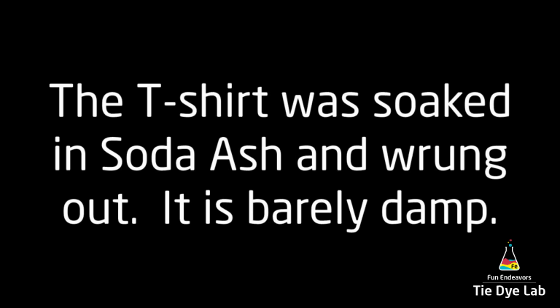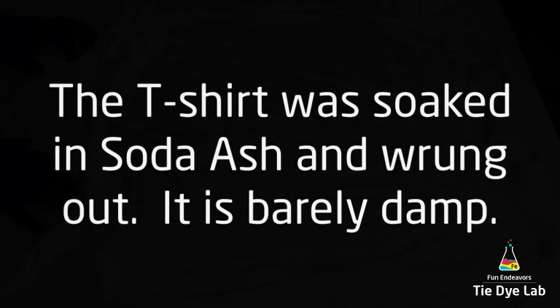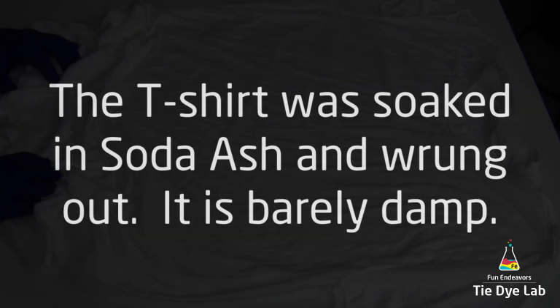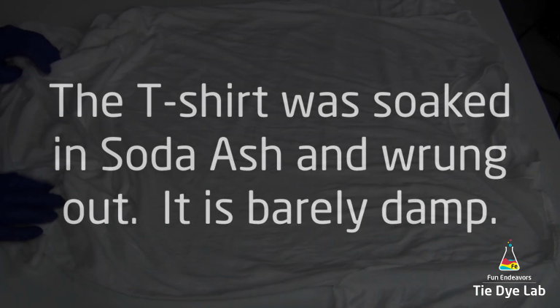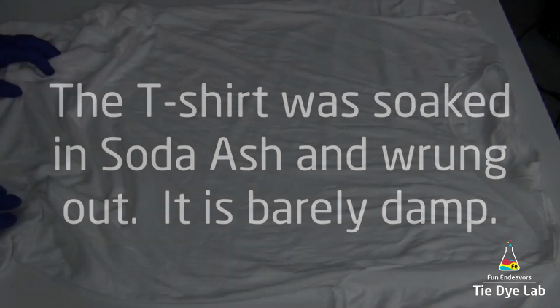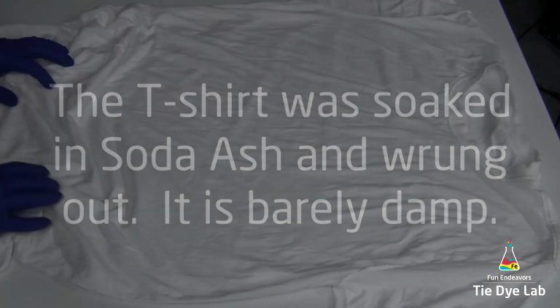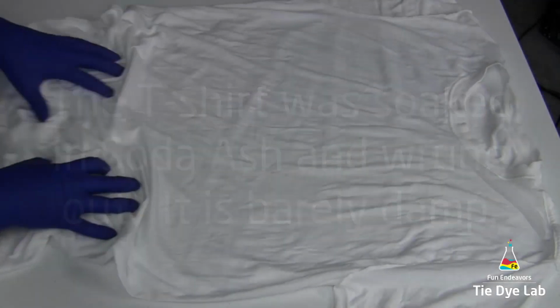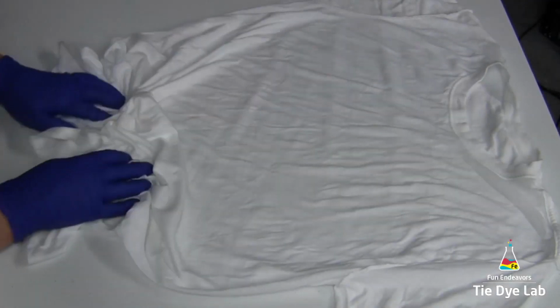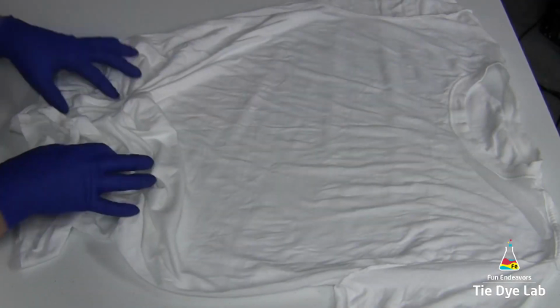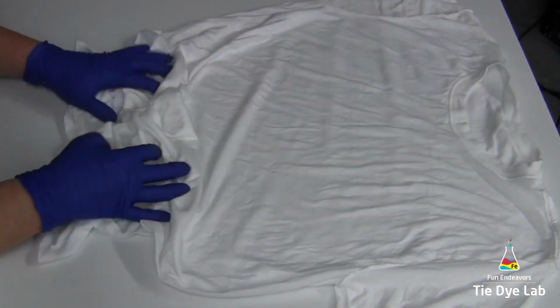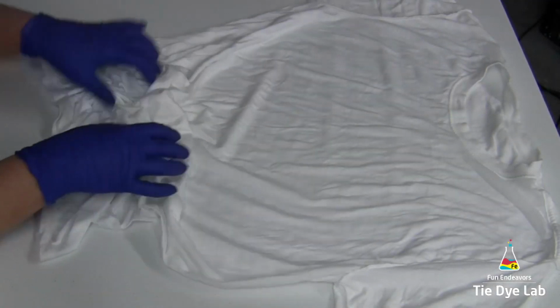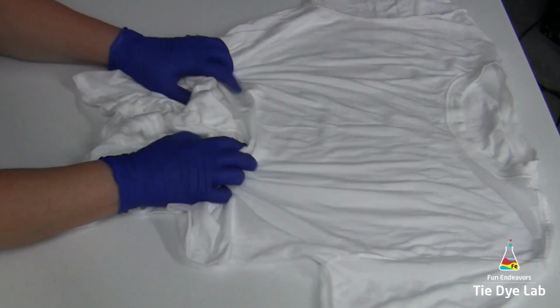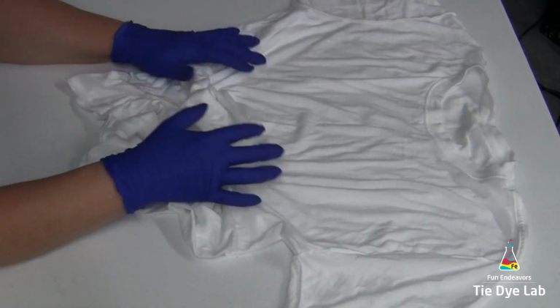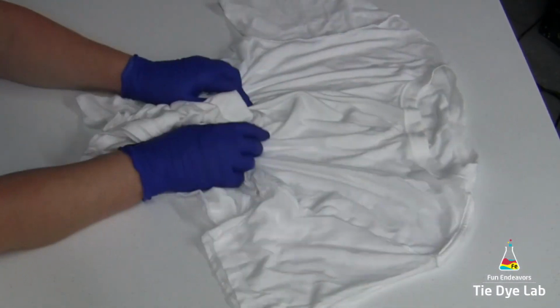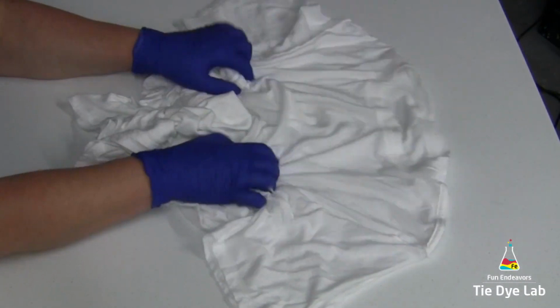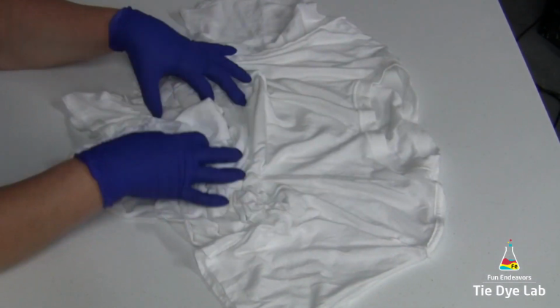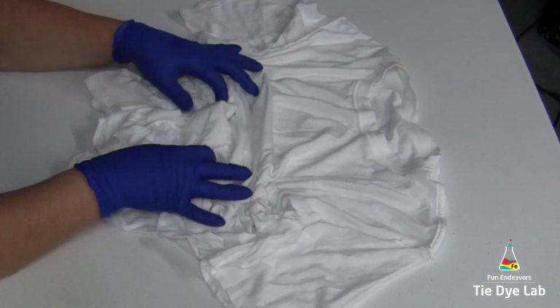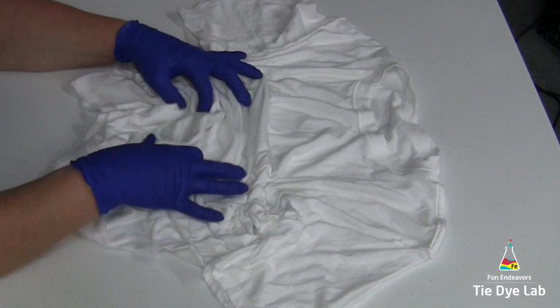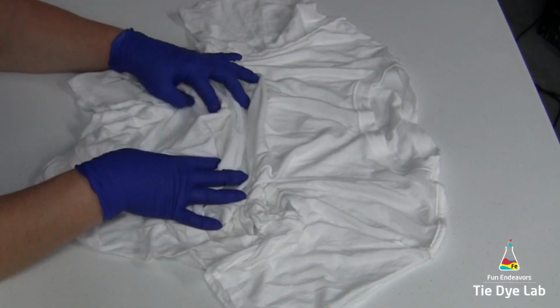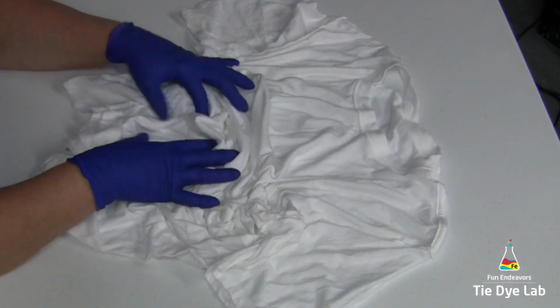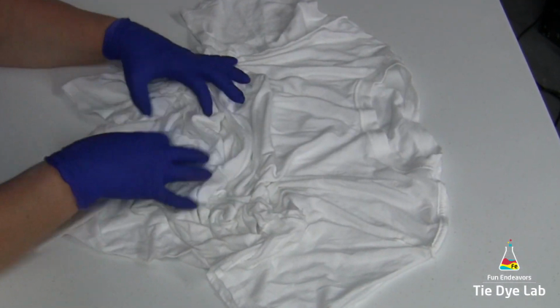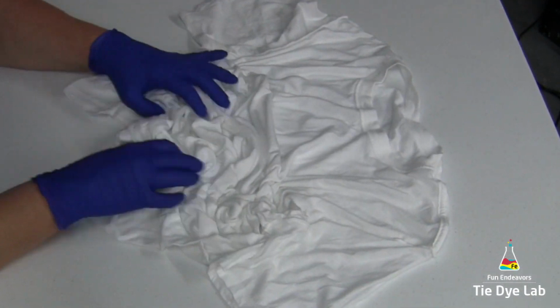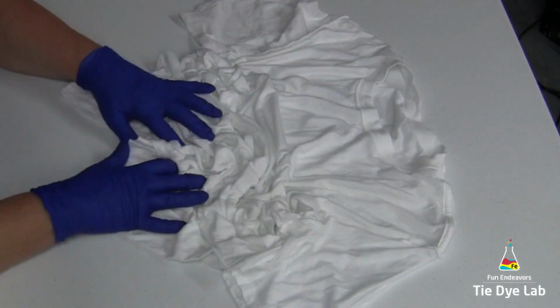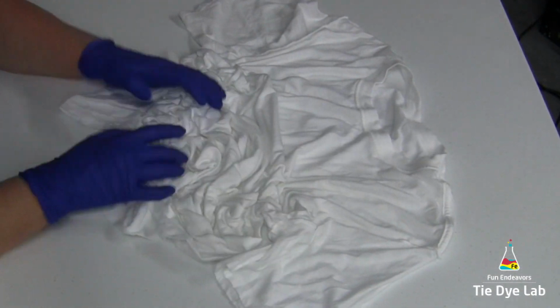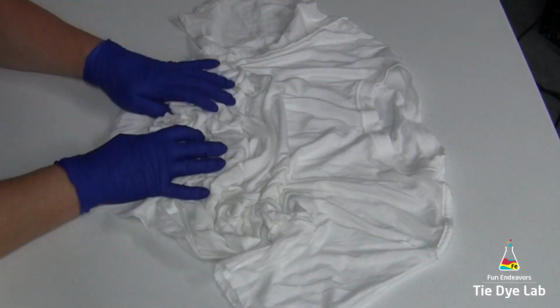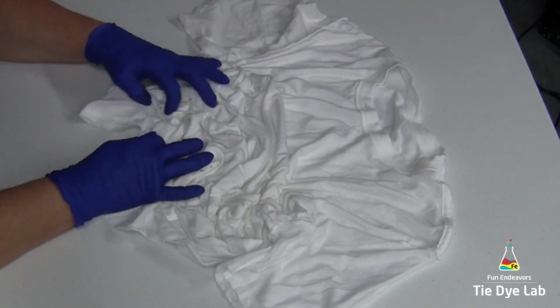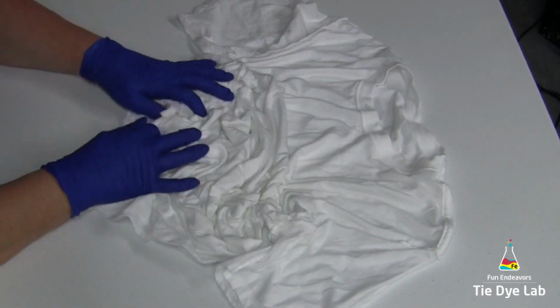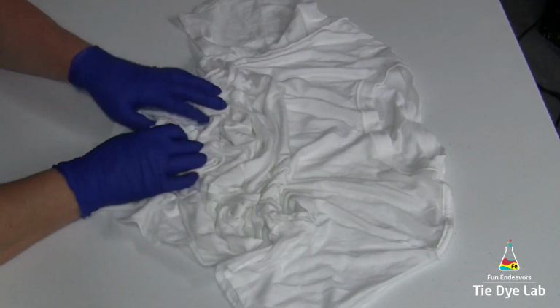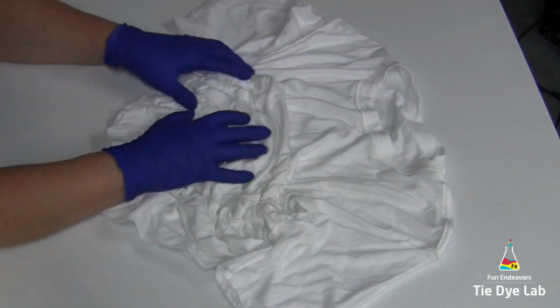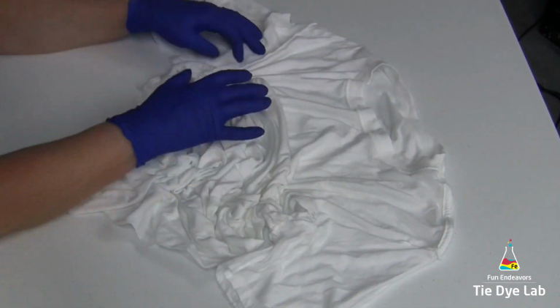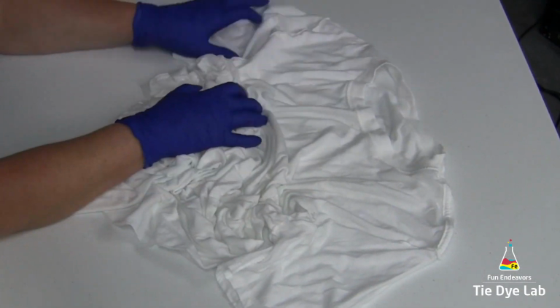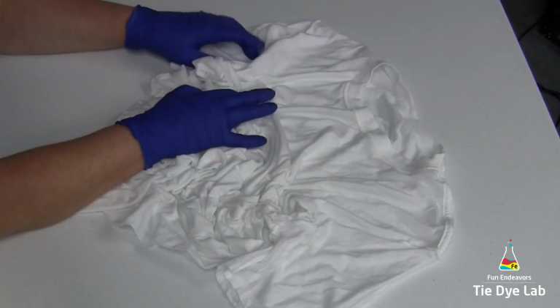Hi guys, it's Angie with Fun Endeavor's Tie-Dye Lab. Today I'm making a scrunch ice dyed shirt.